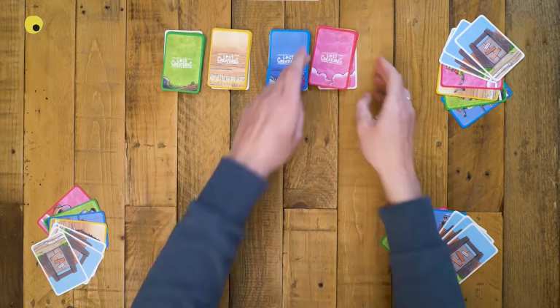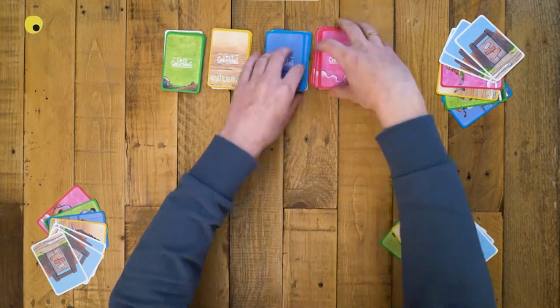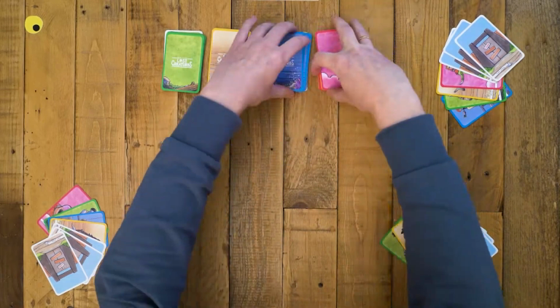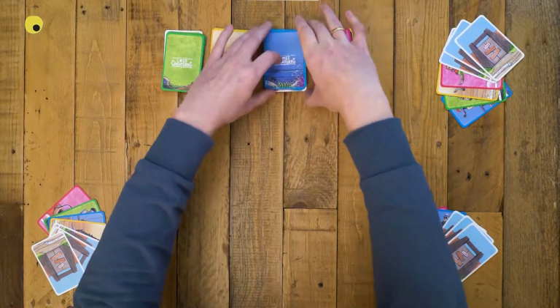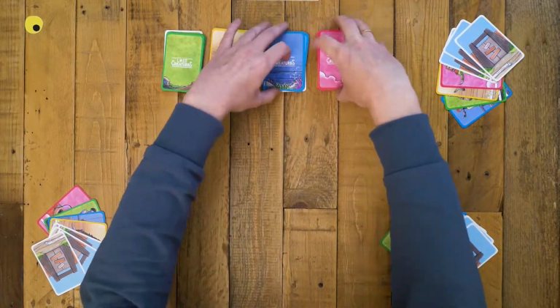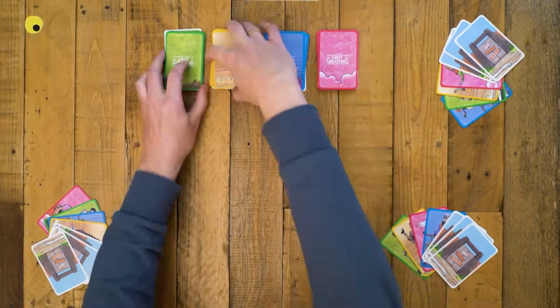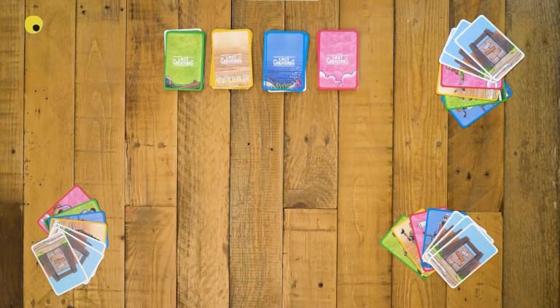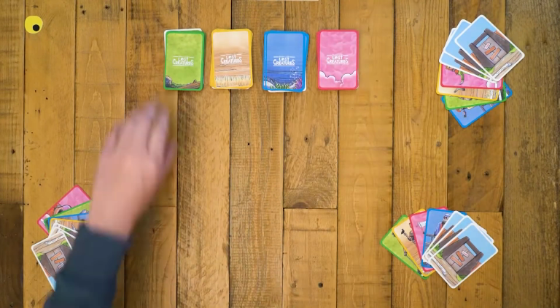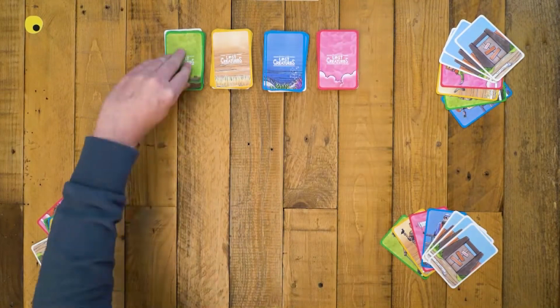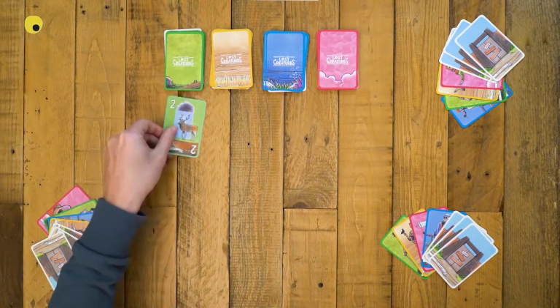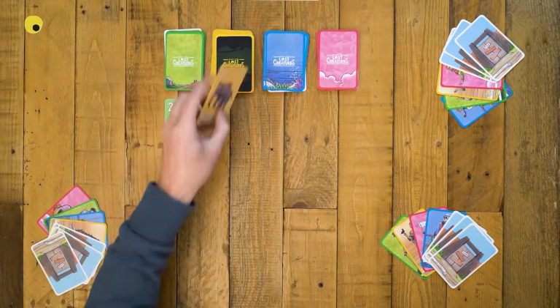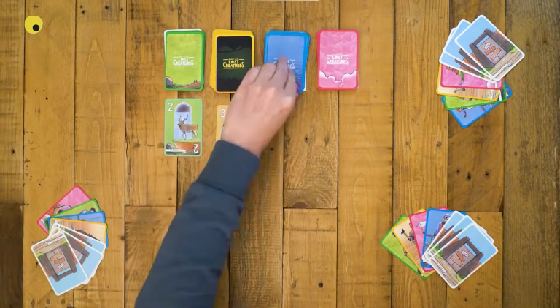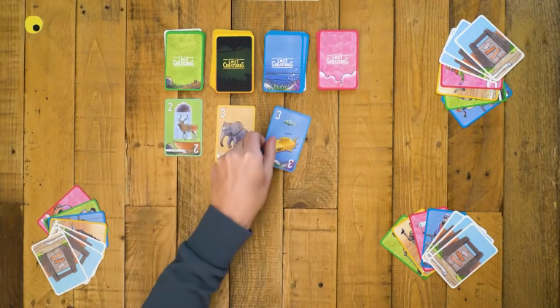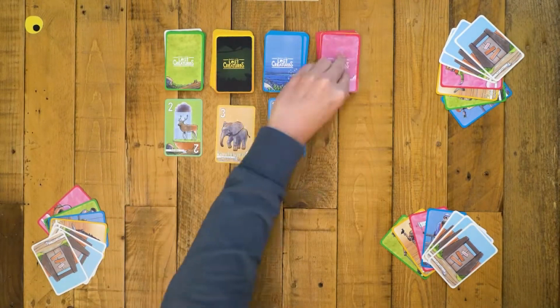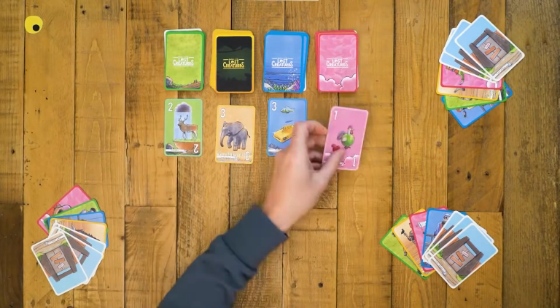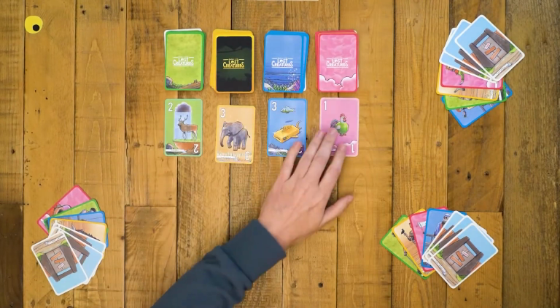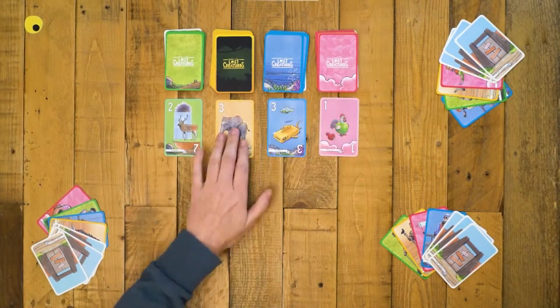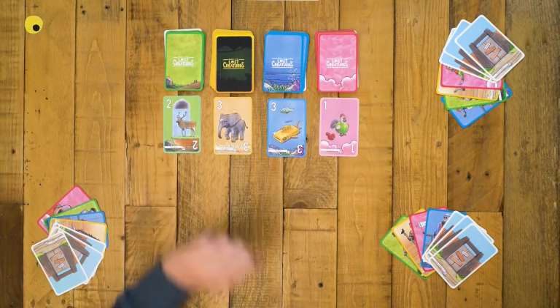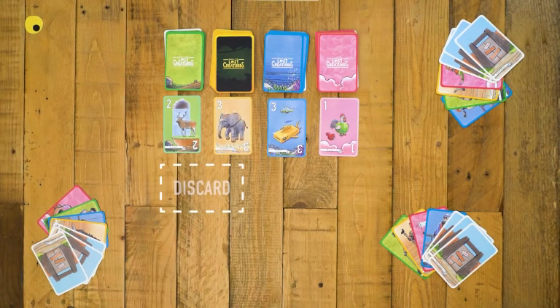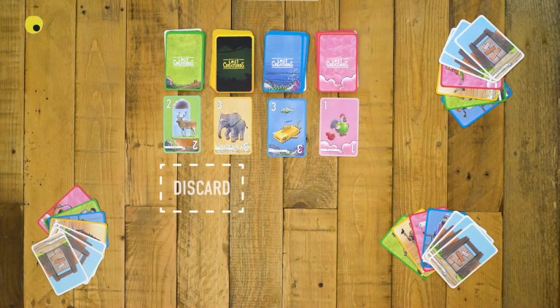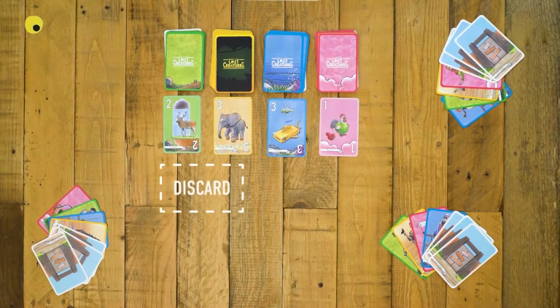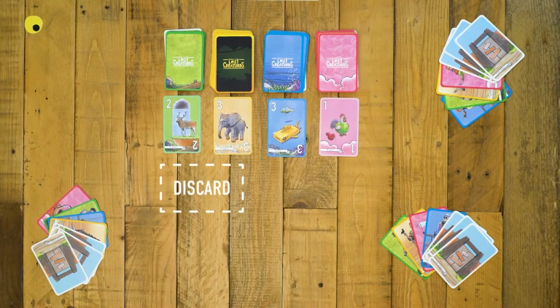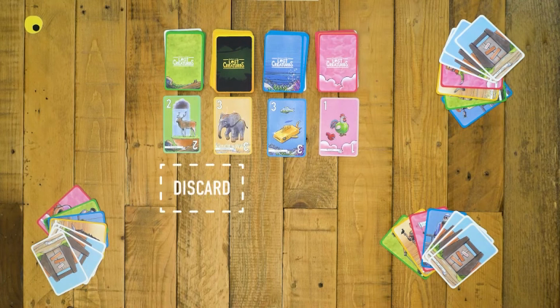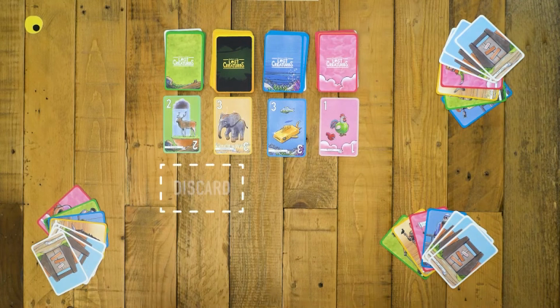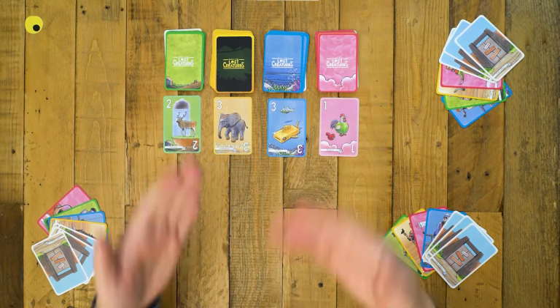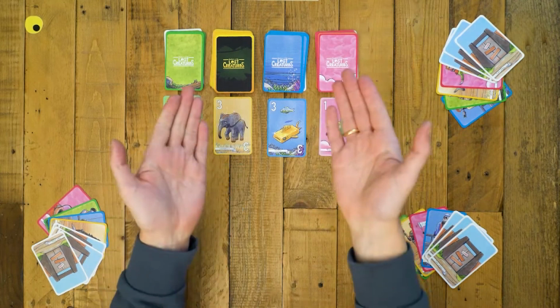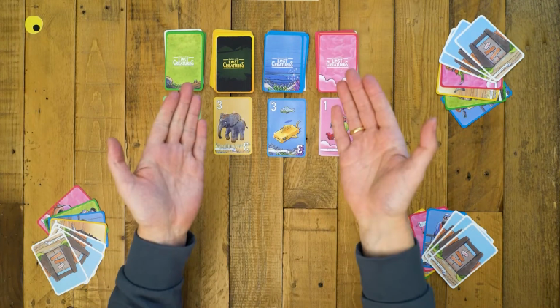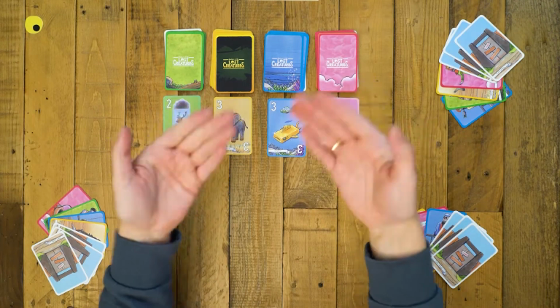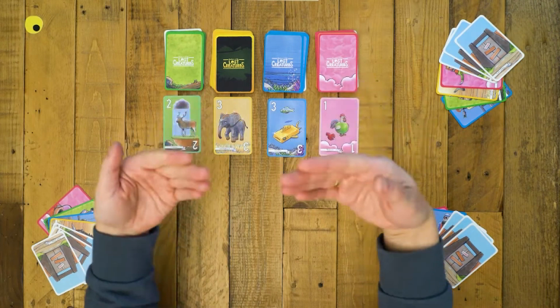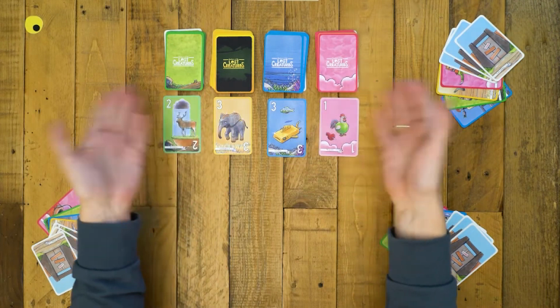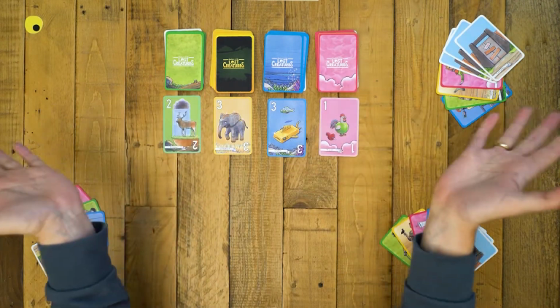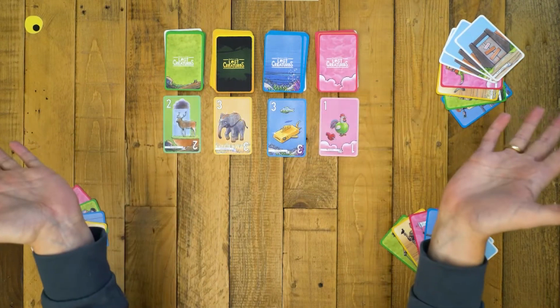Reveal one card of each pile. Leave space for a discard pile and the players' parts.